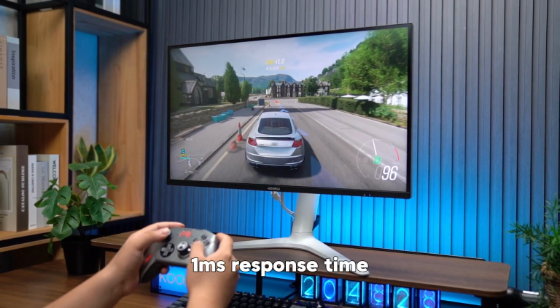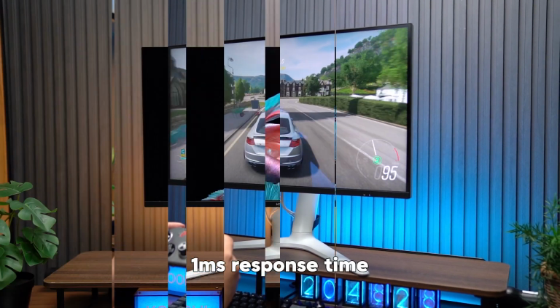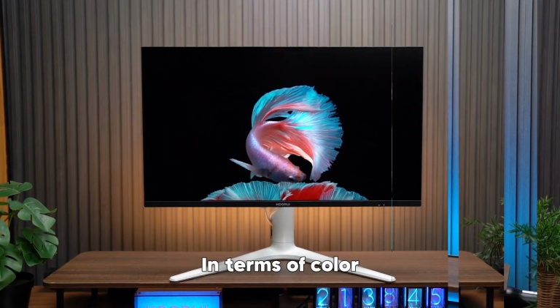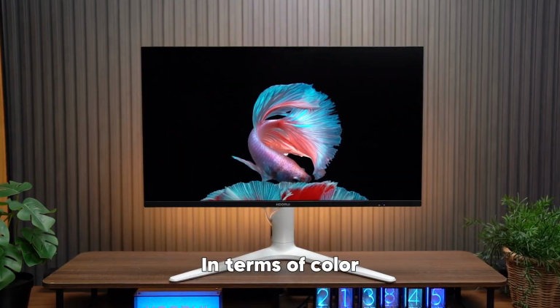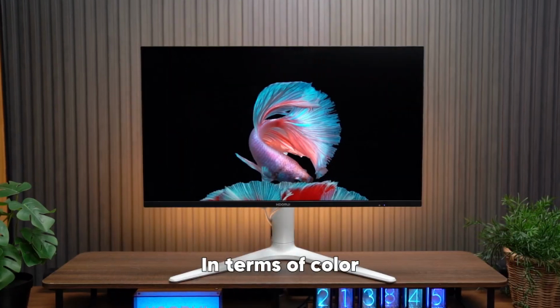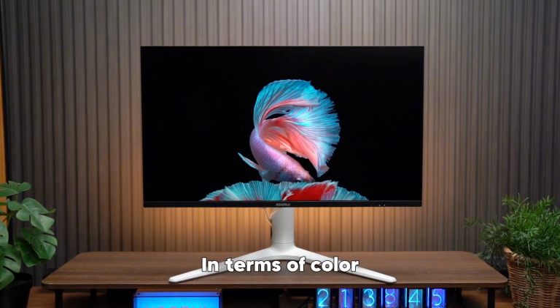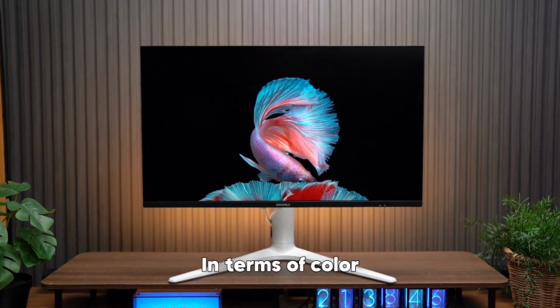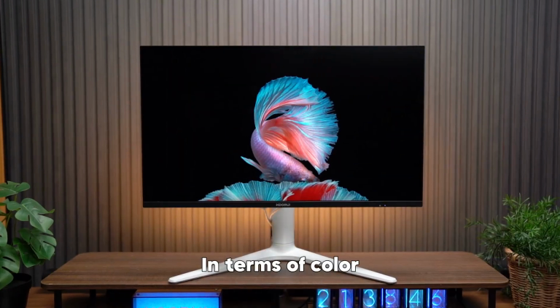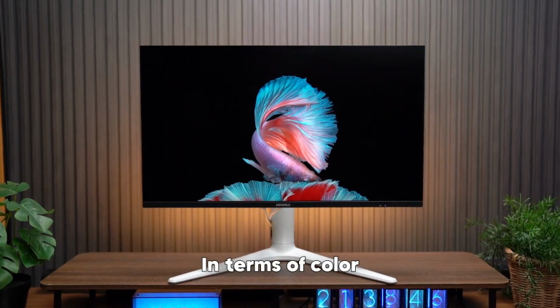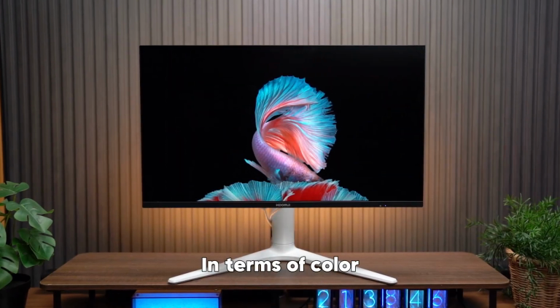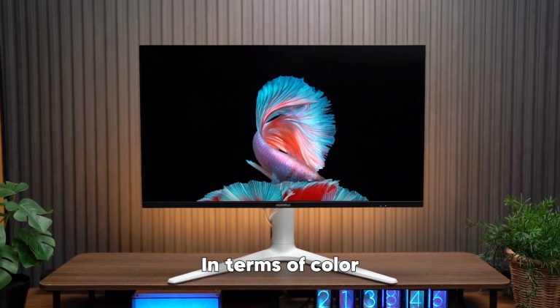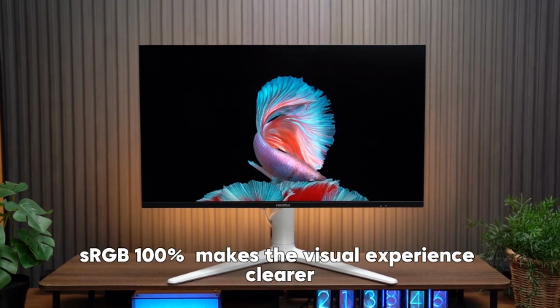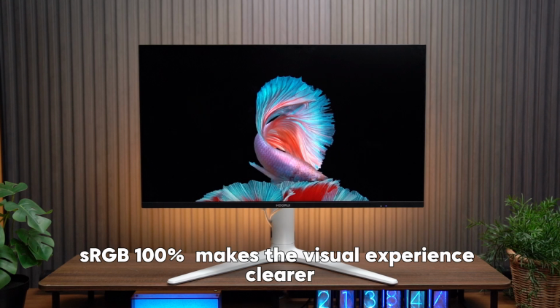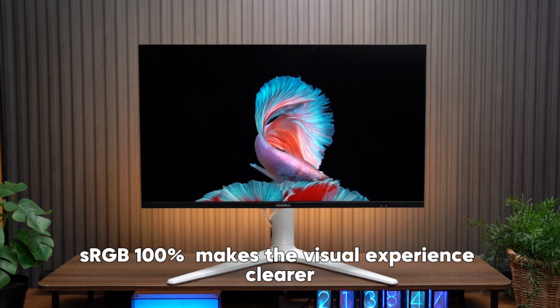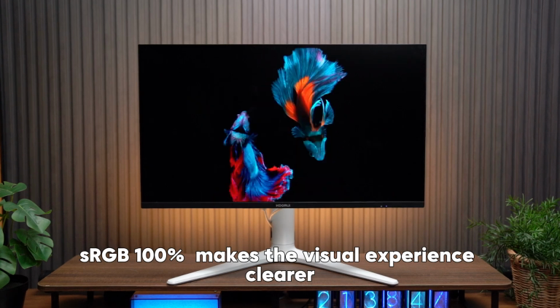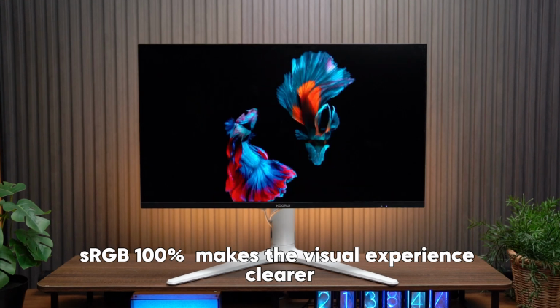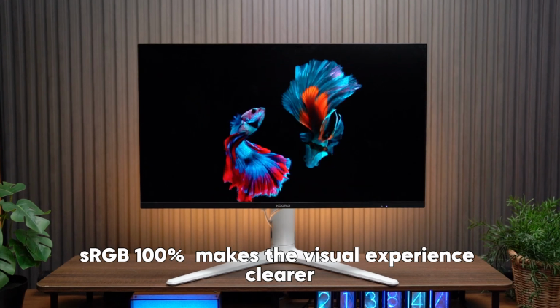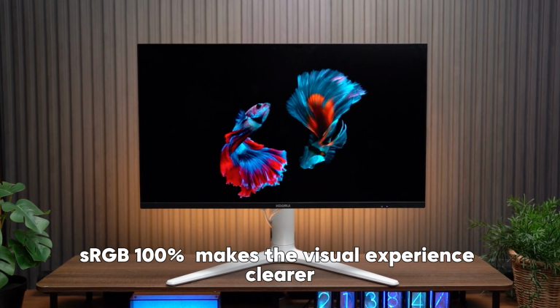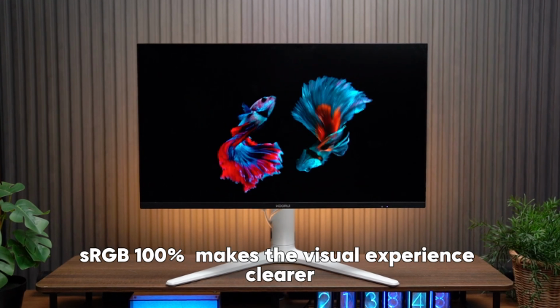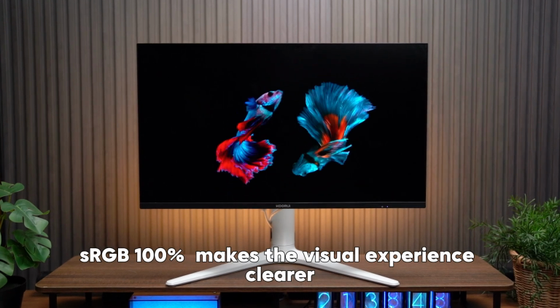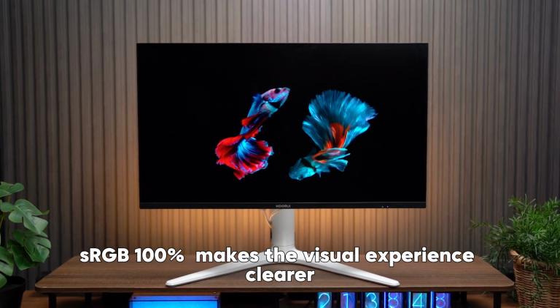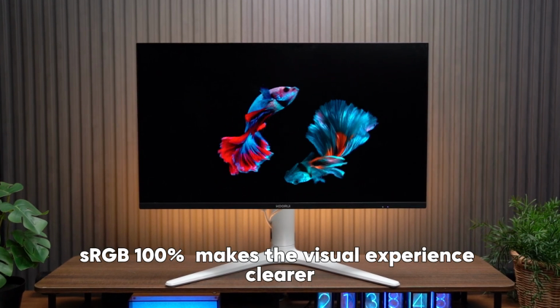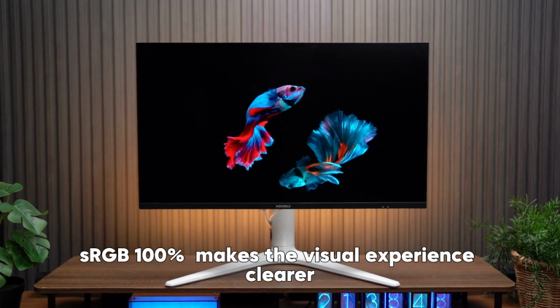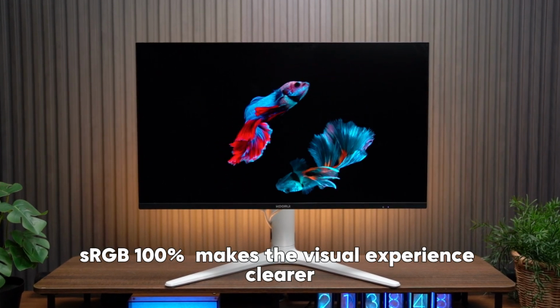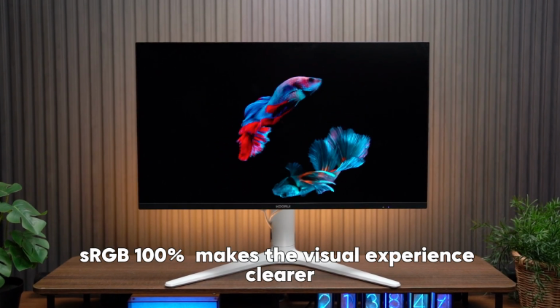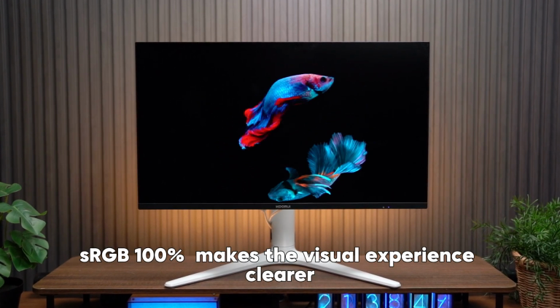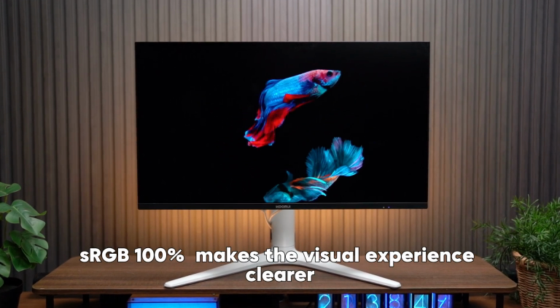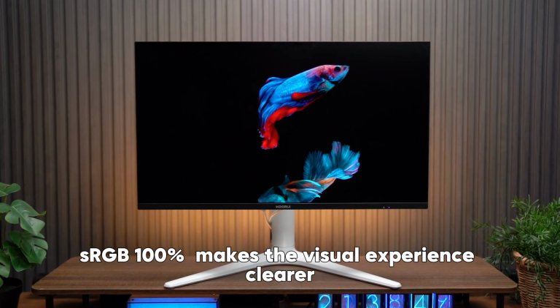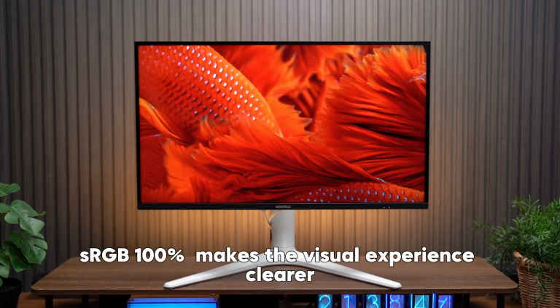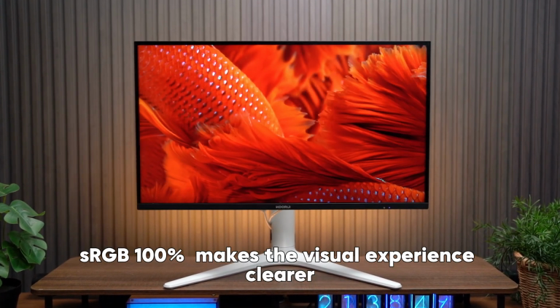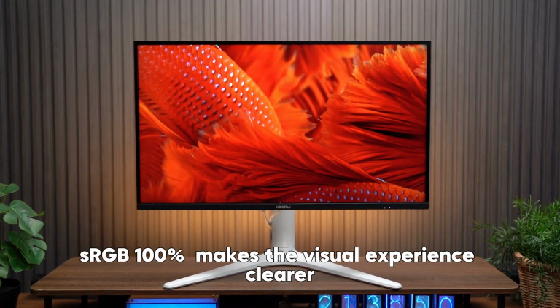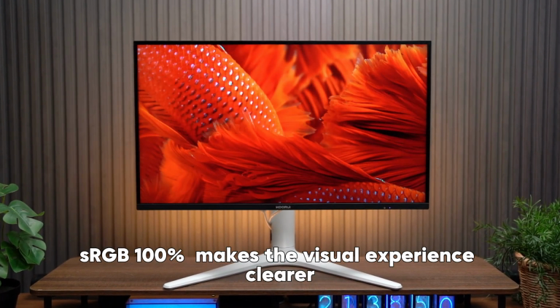In terms of color, sRGB 100% makes the visual experience clearer.